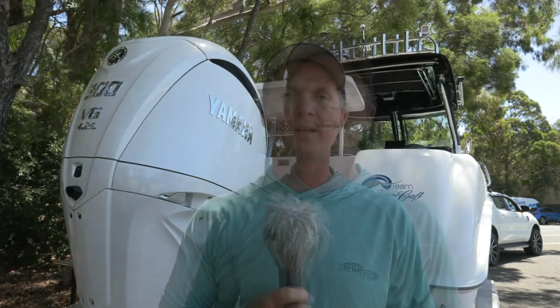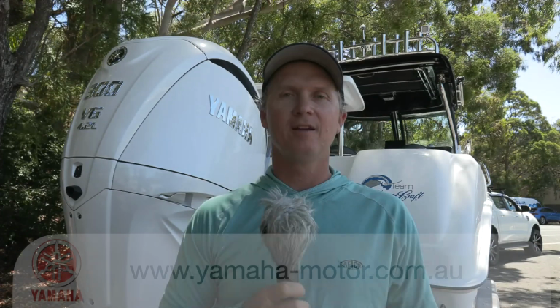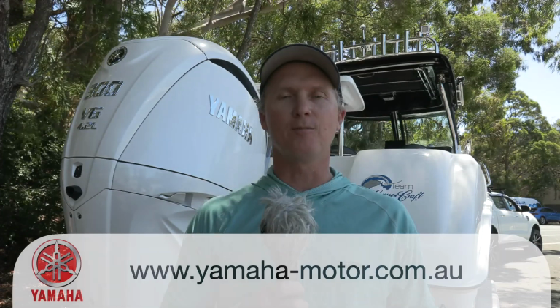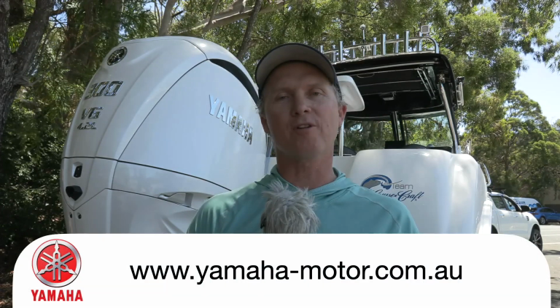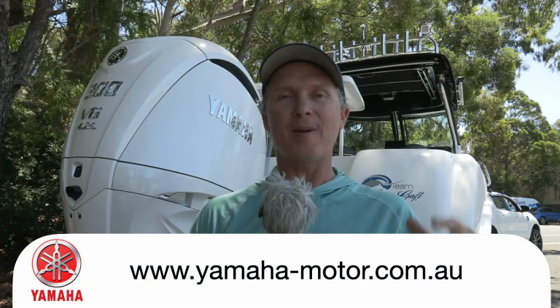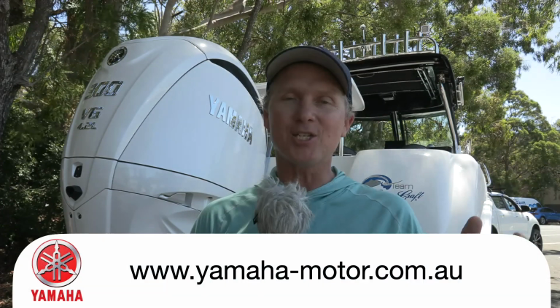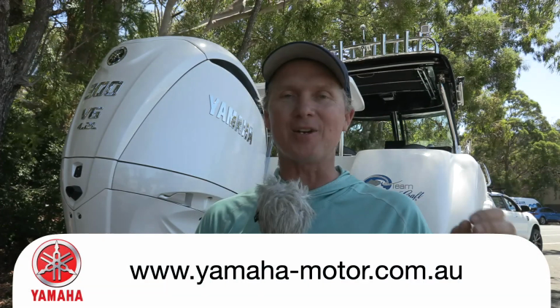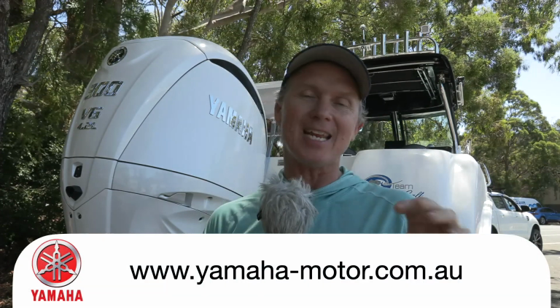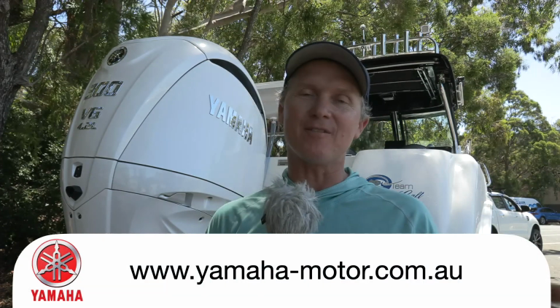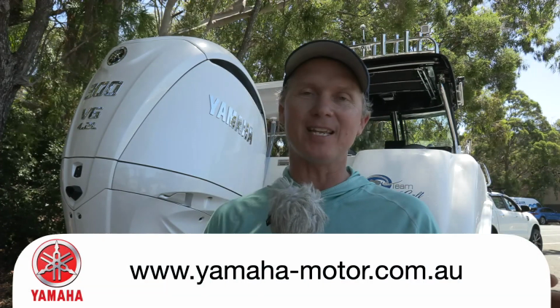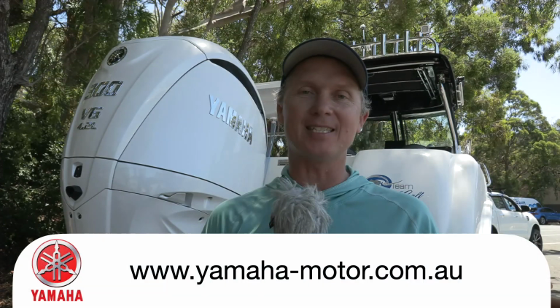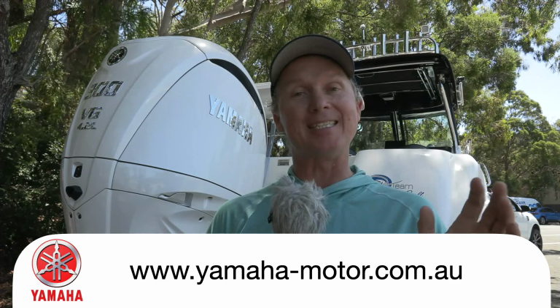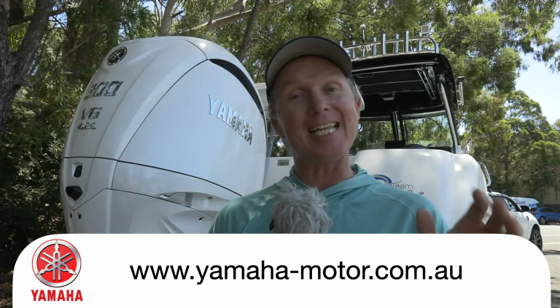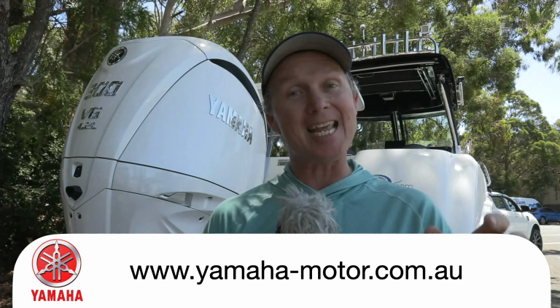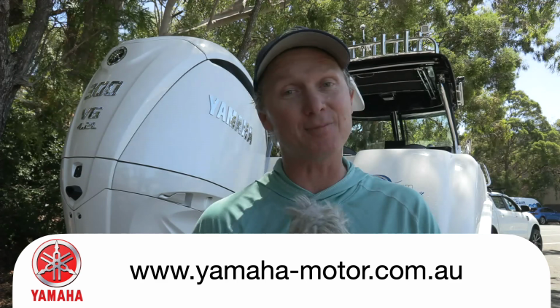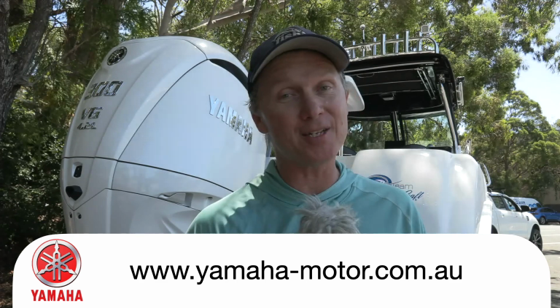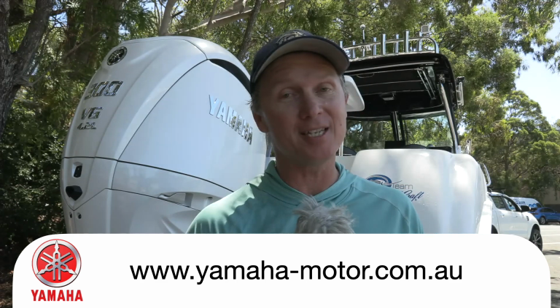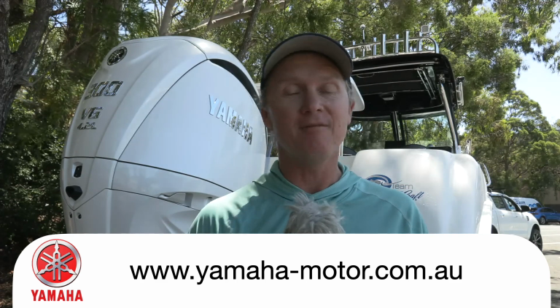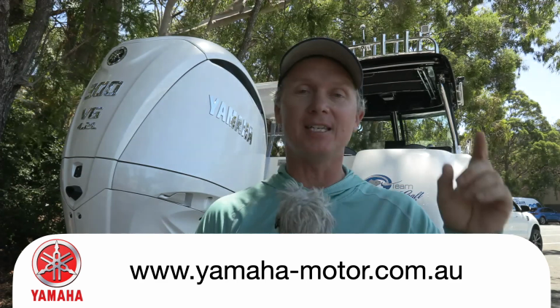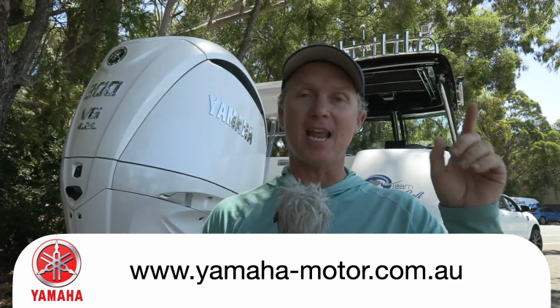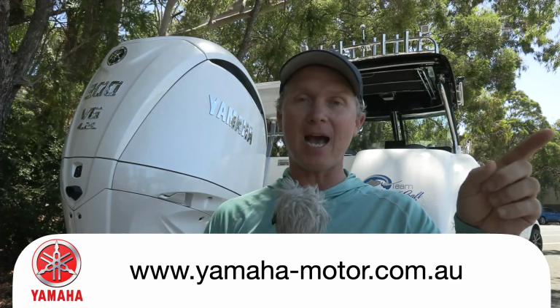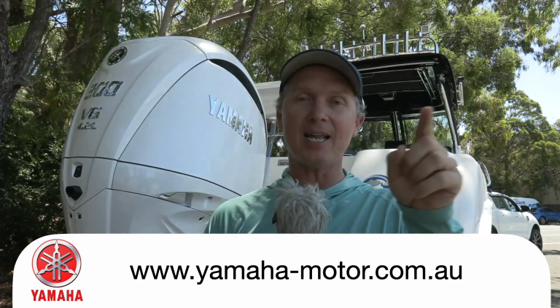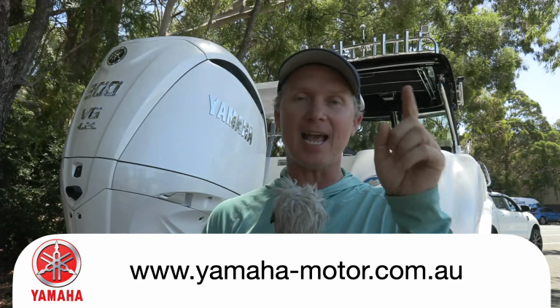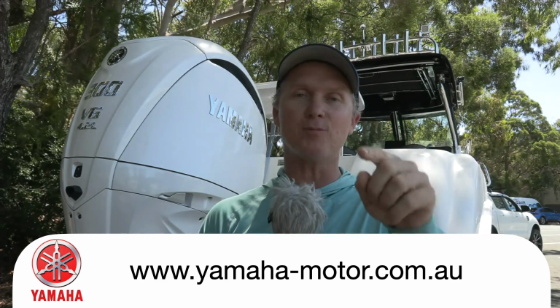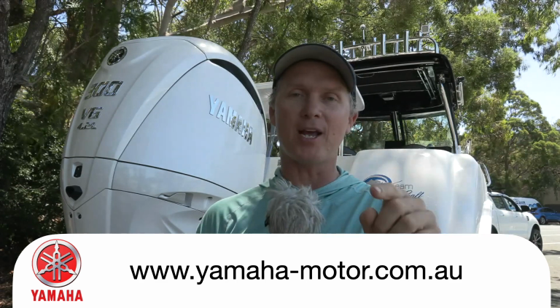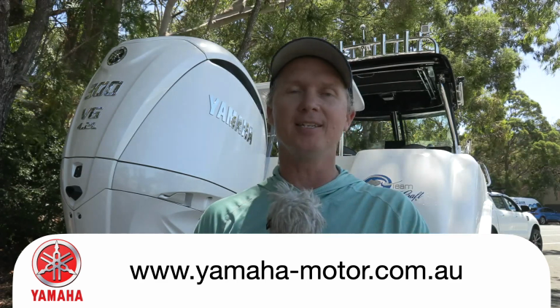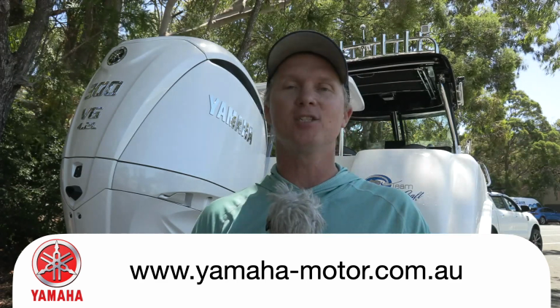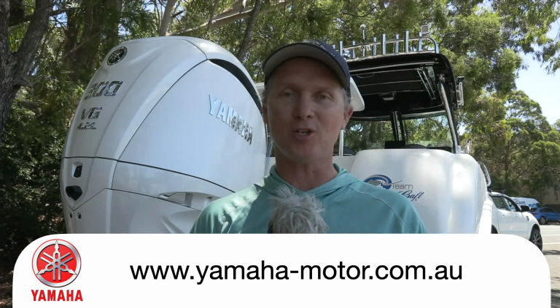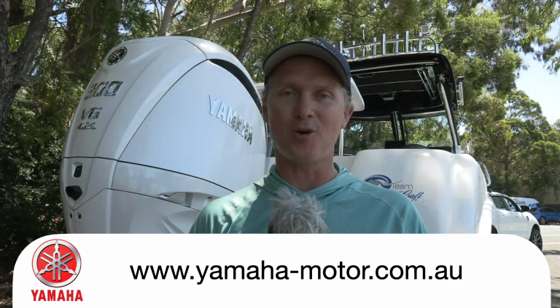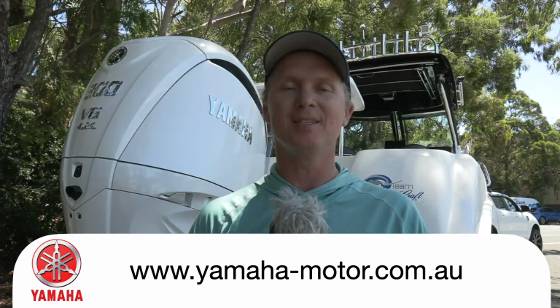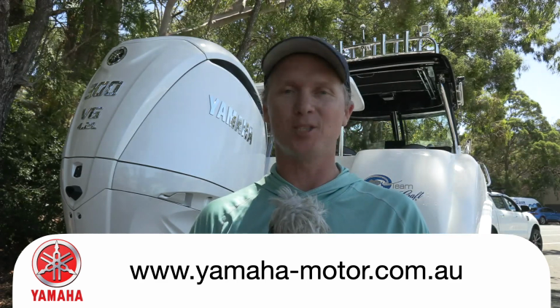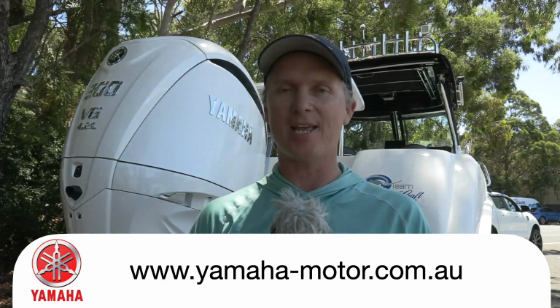For more information on any of these DES motors, visit yamaha-motor.com.au.